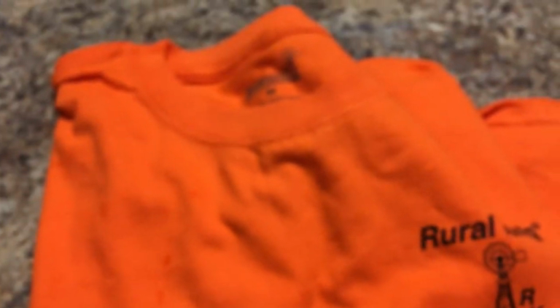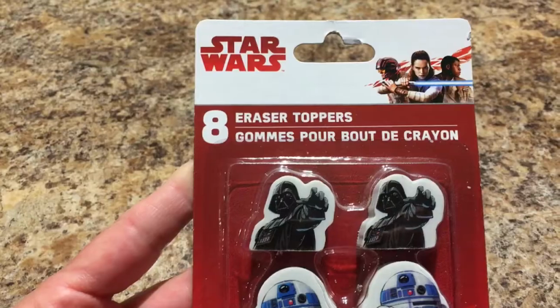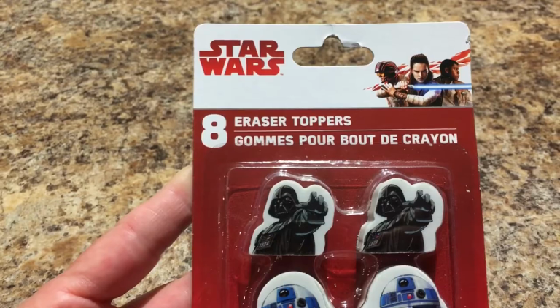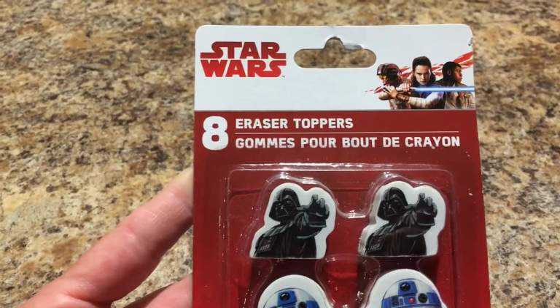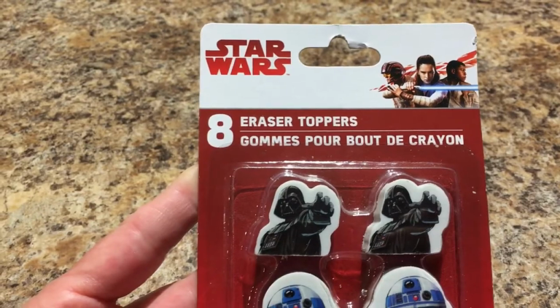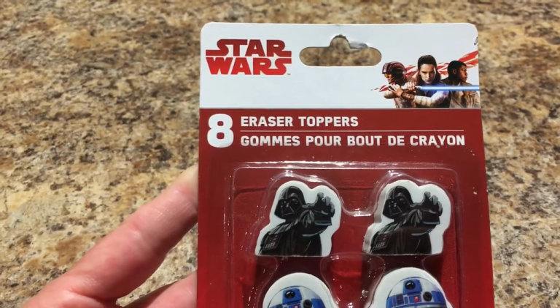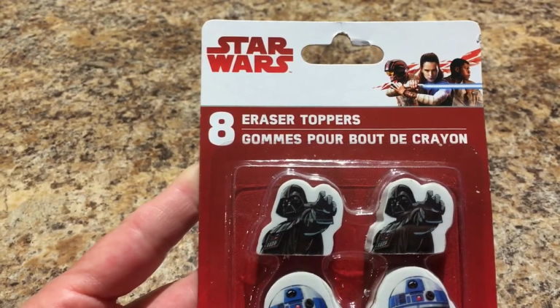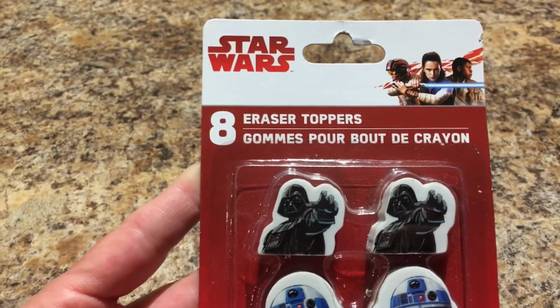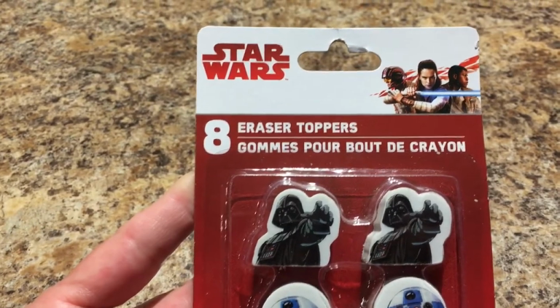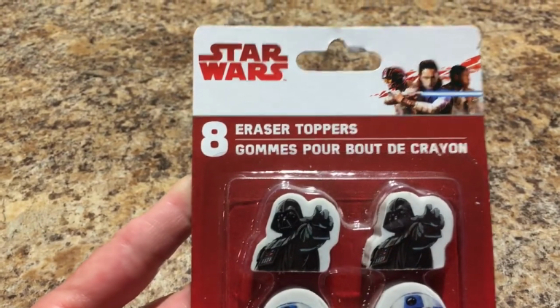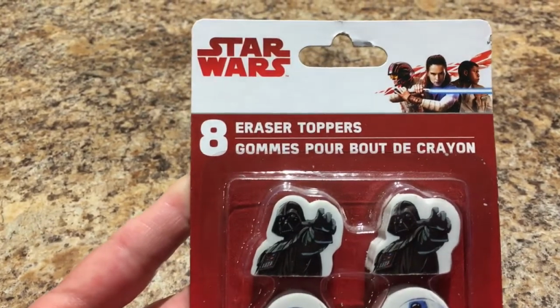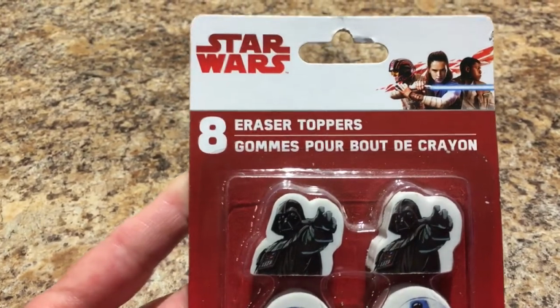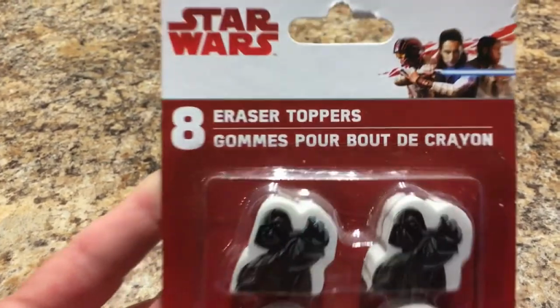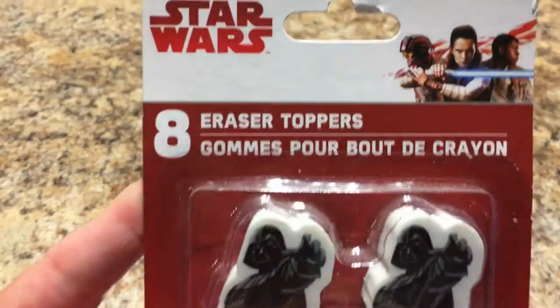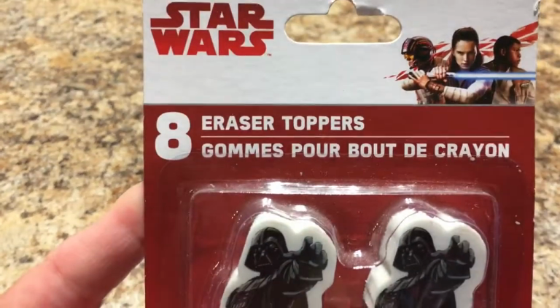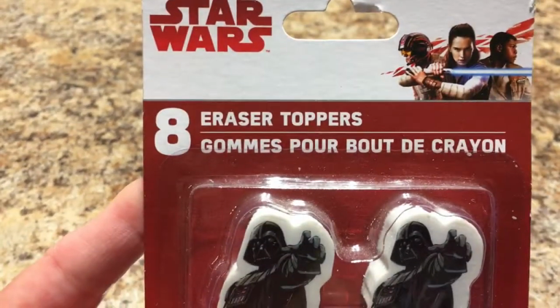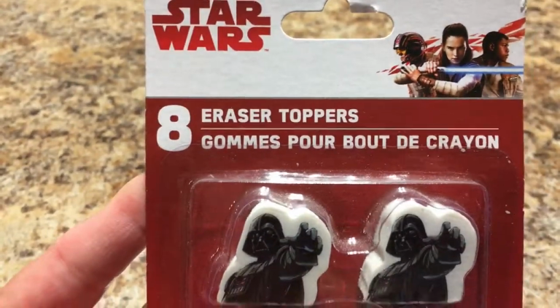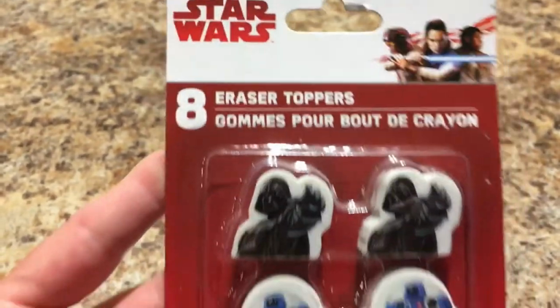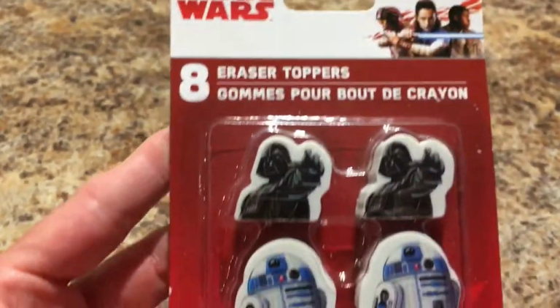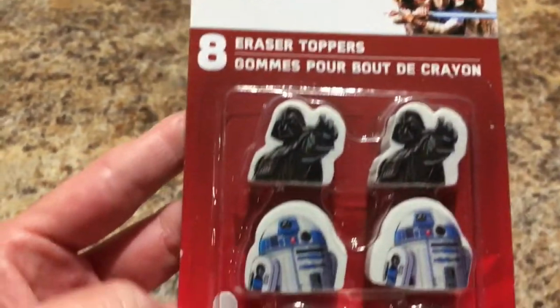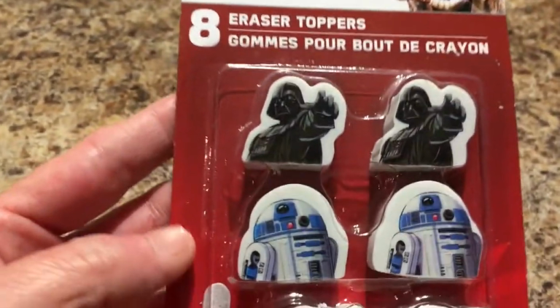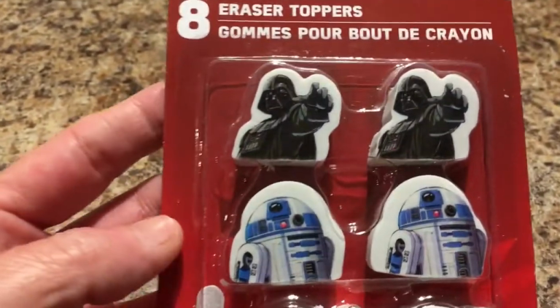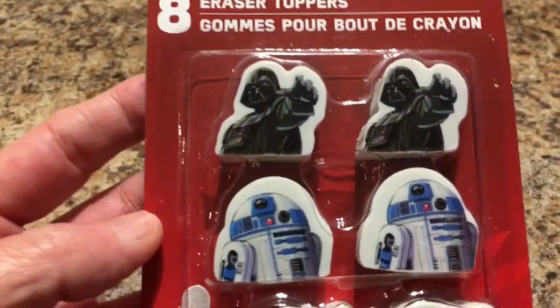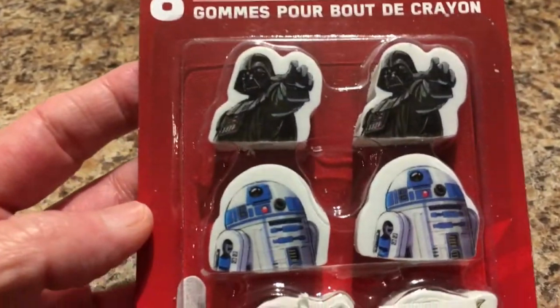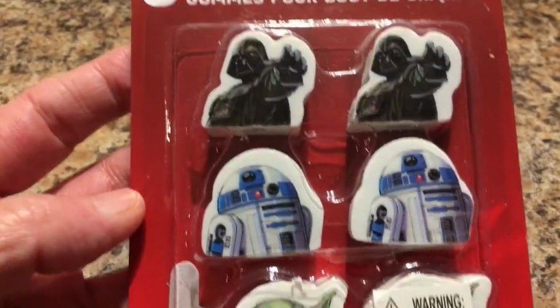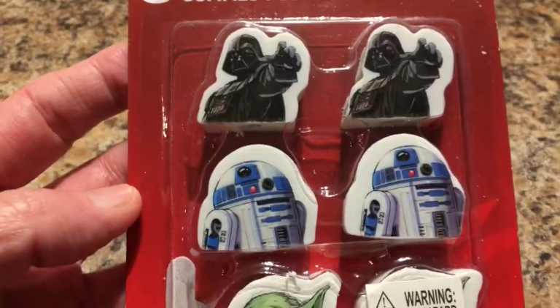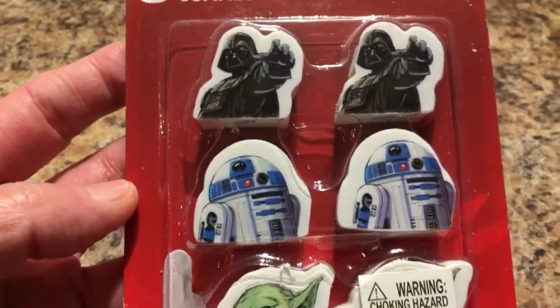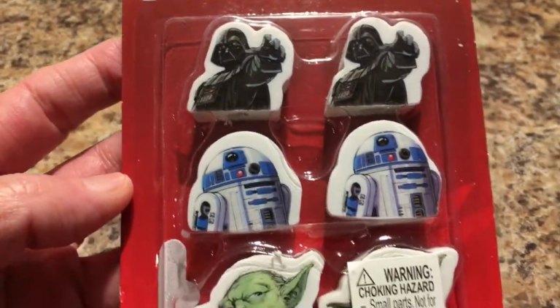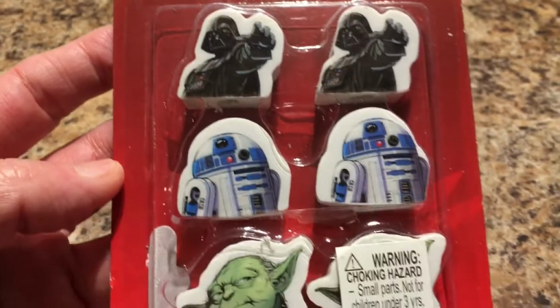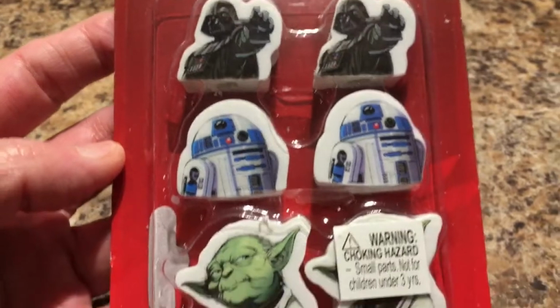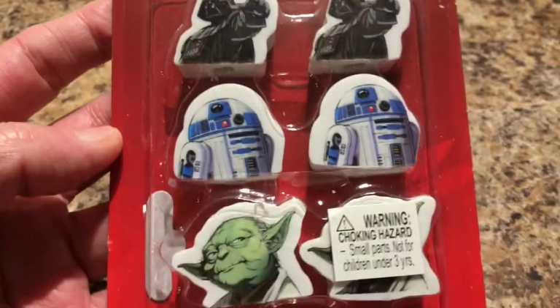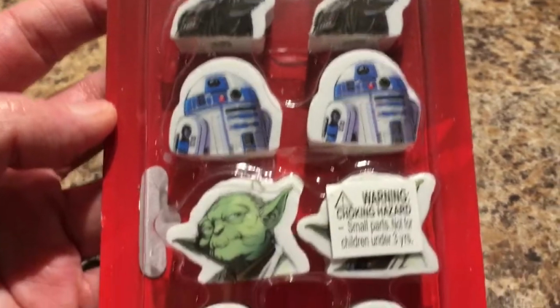Will also ran across some Star Wars eraser toppers with different characters.